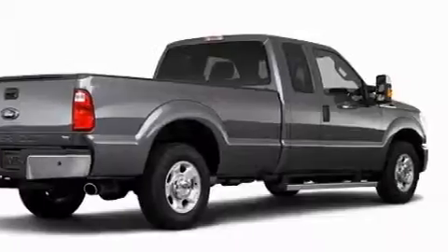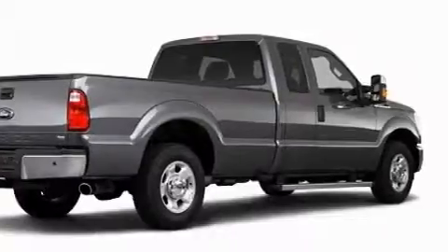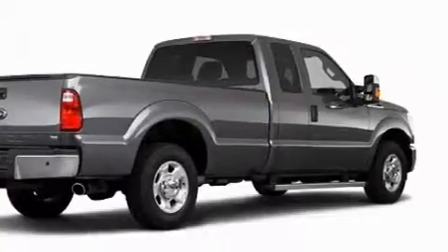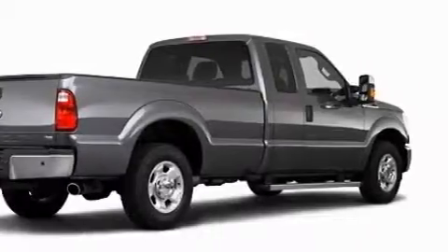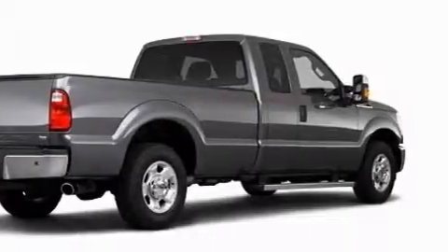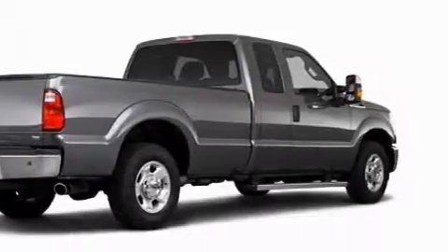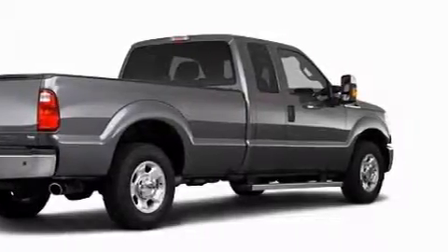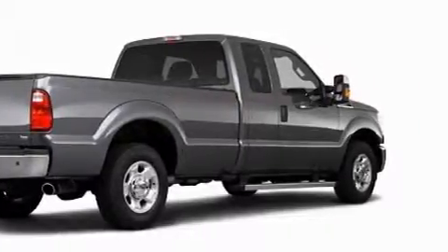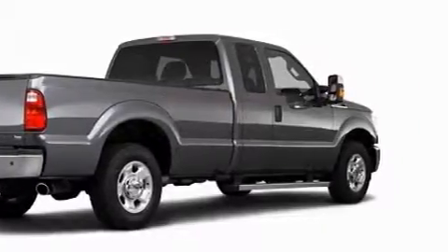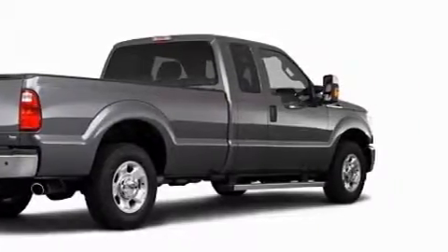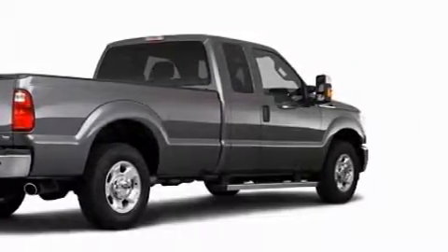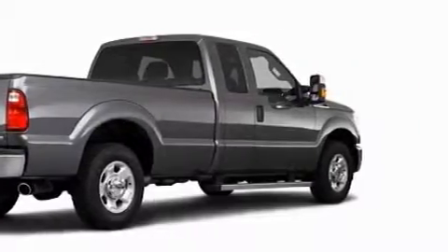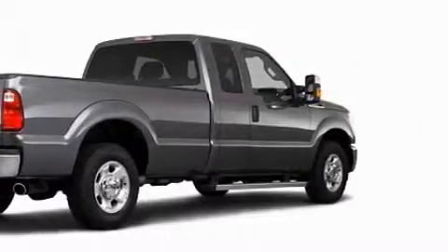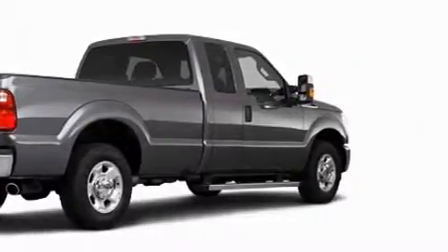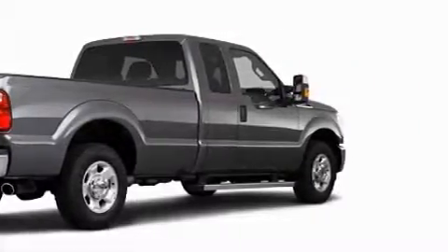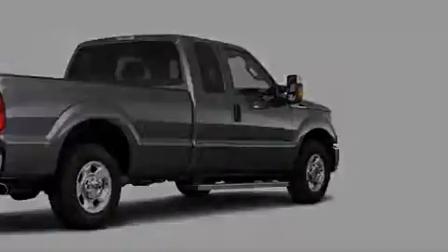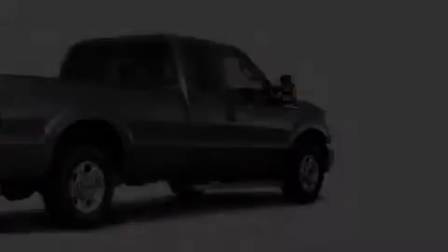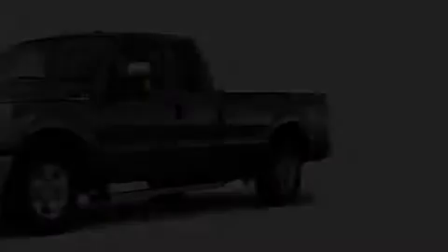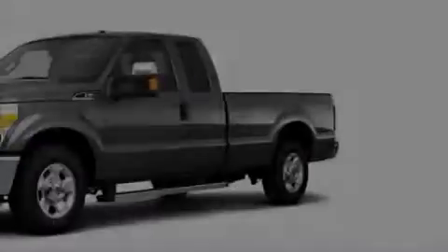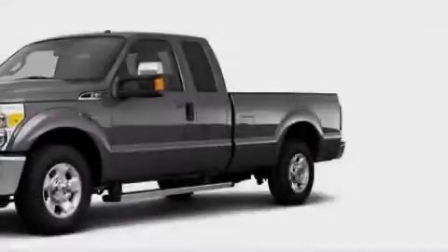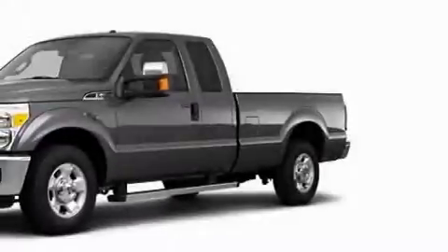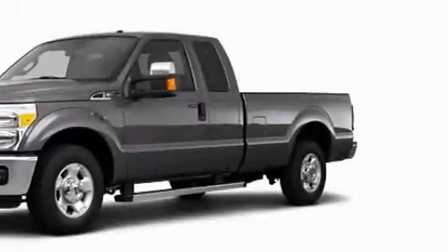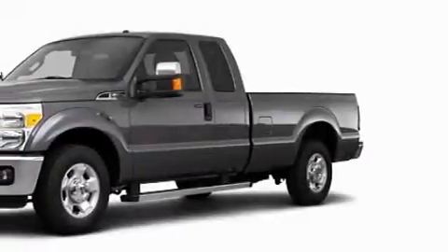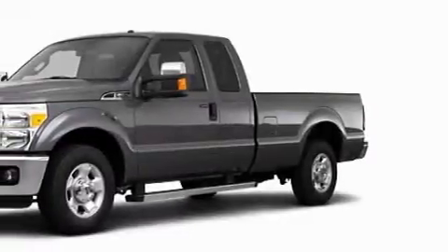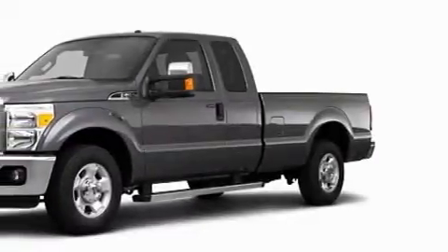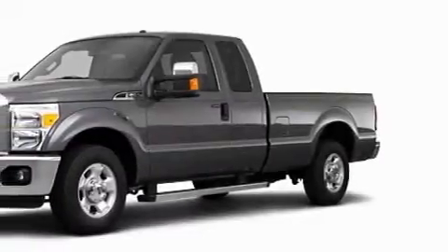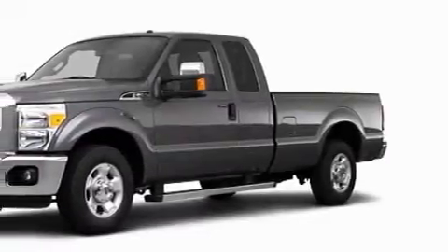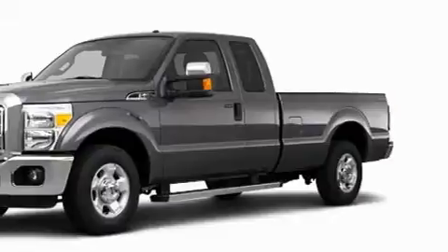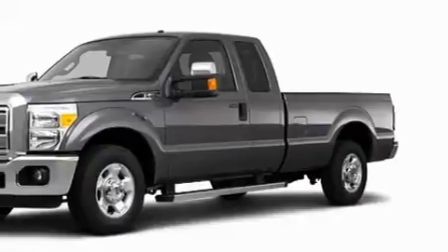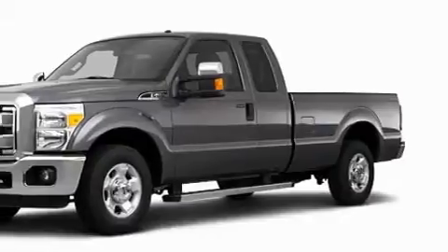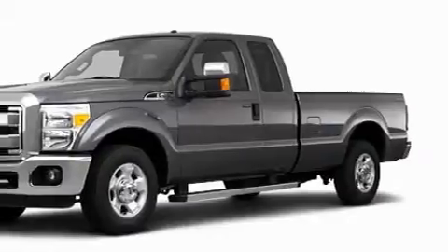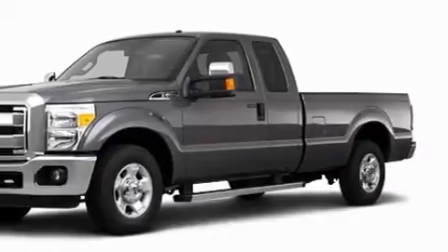It has a 6.7-liter, eight-cylinder engine, a six-speed automatic transmission, and four-wheel drive.